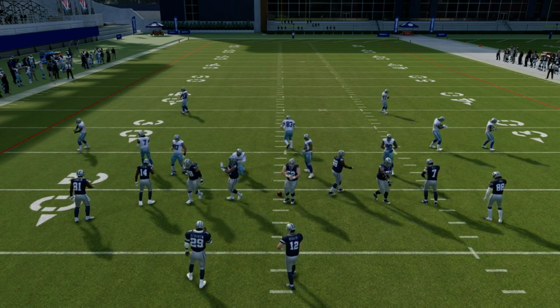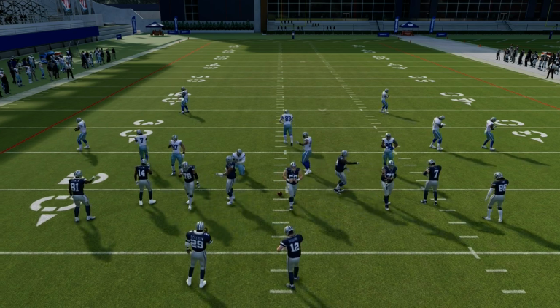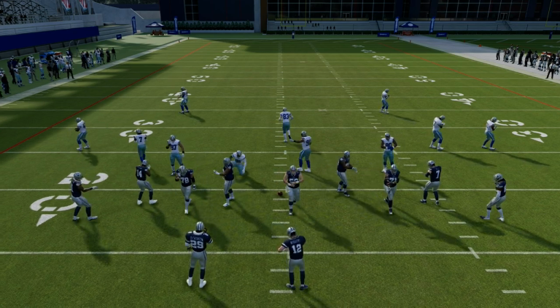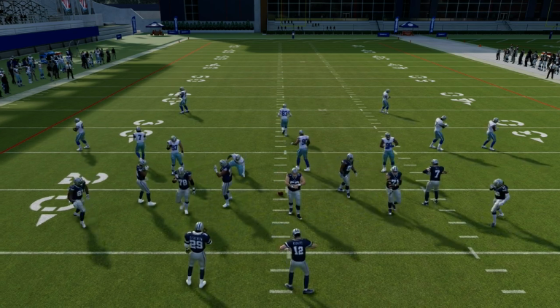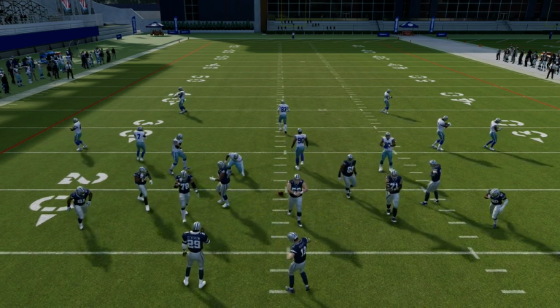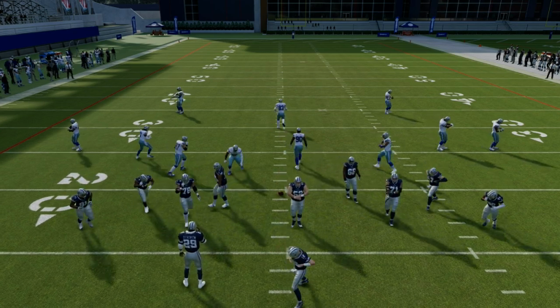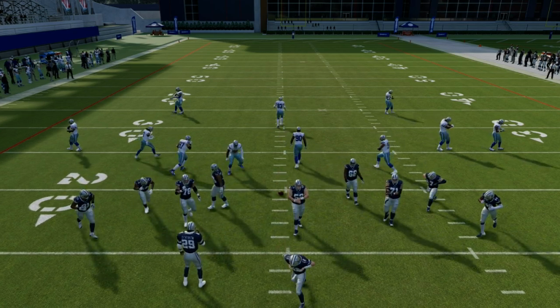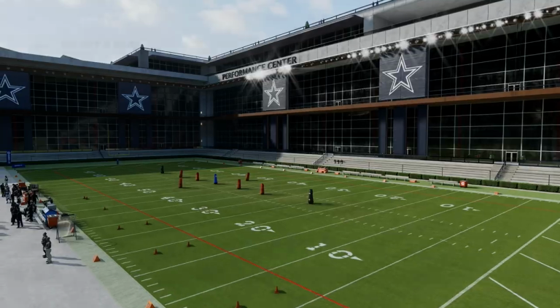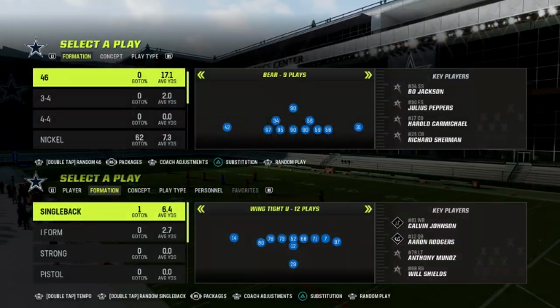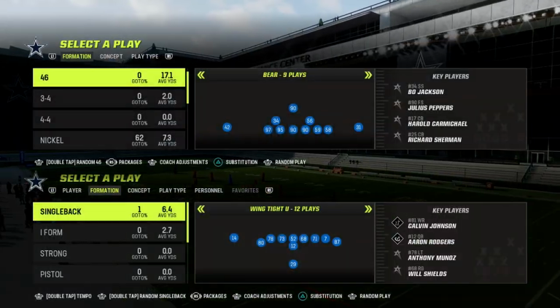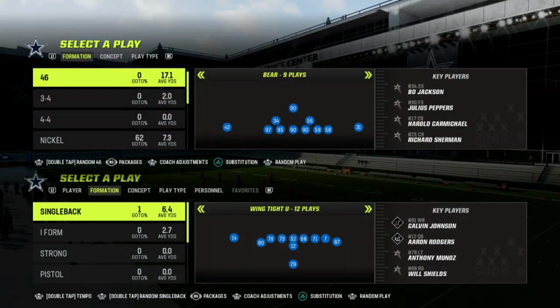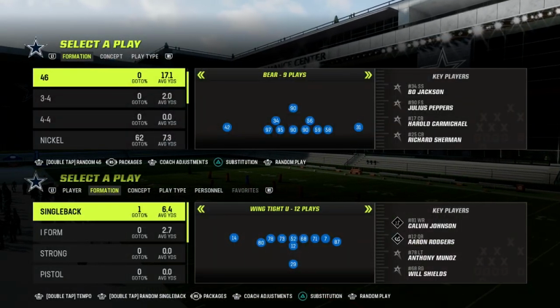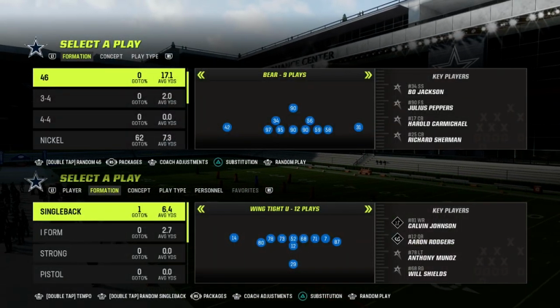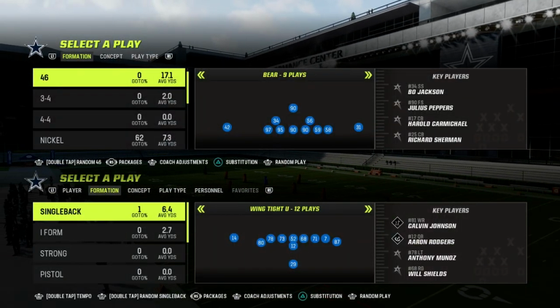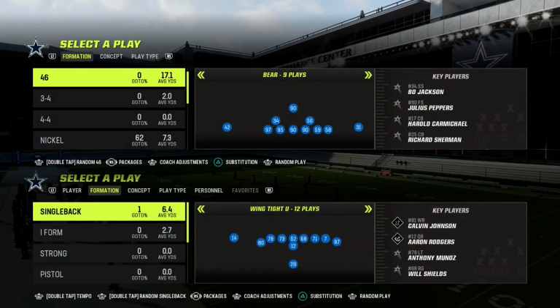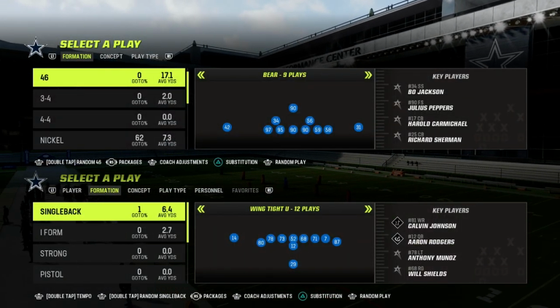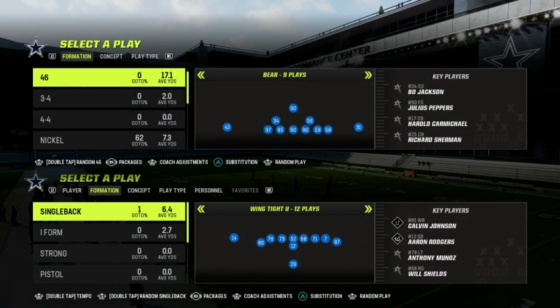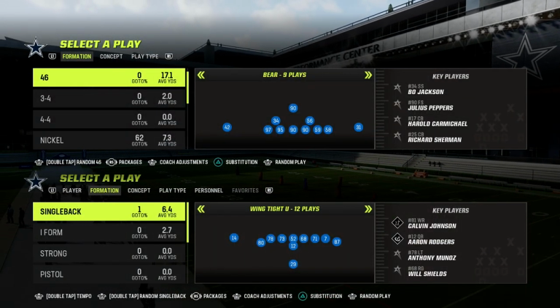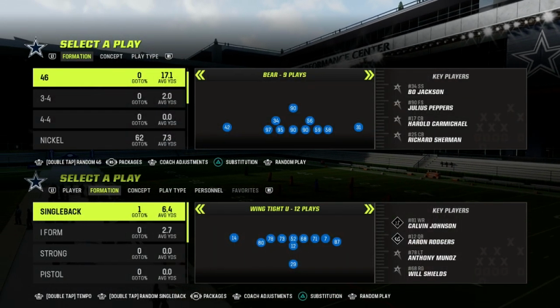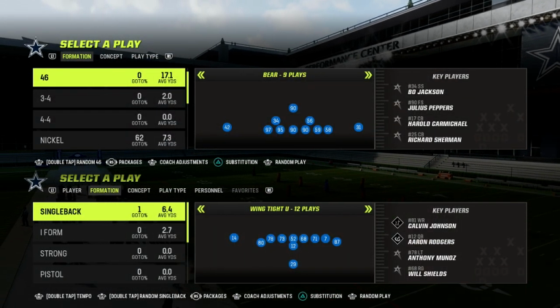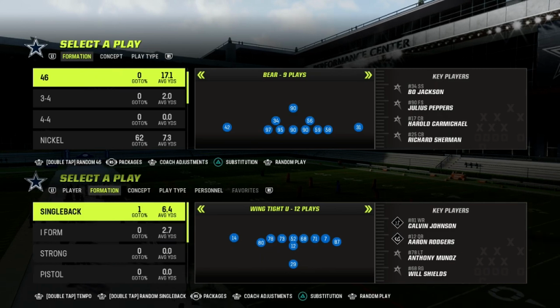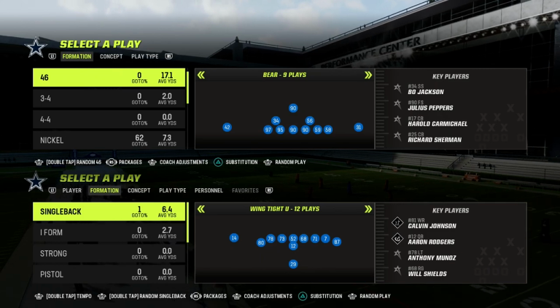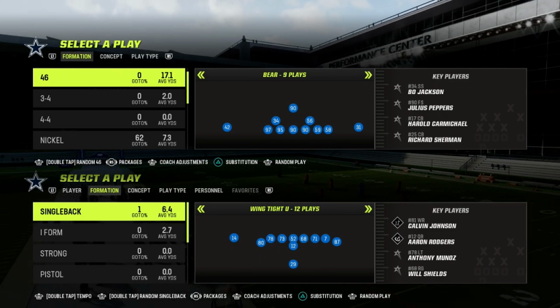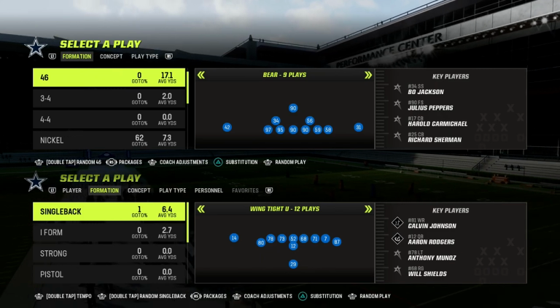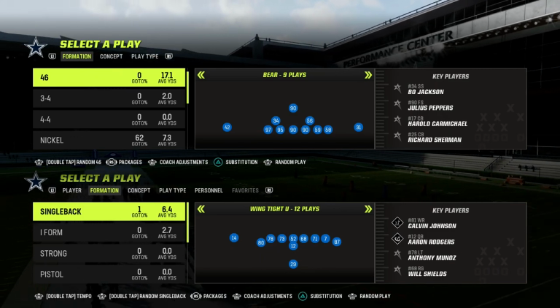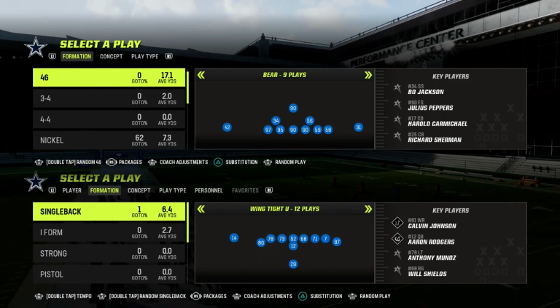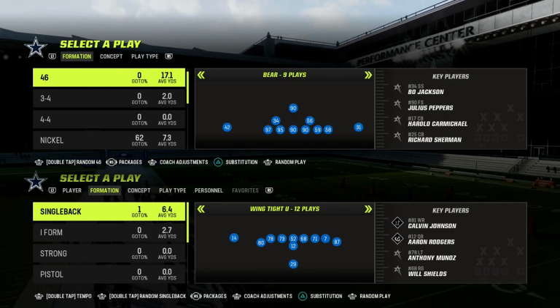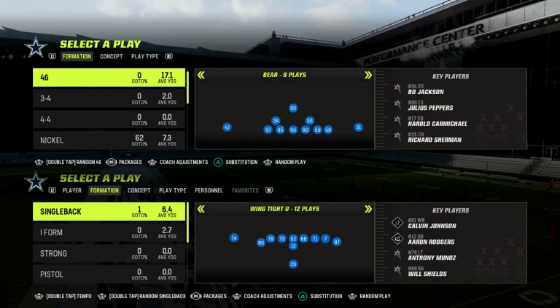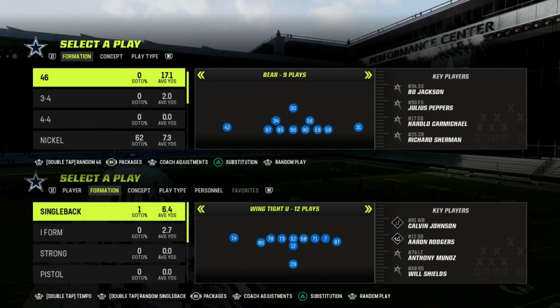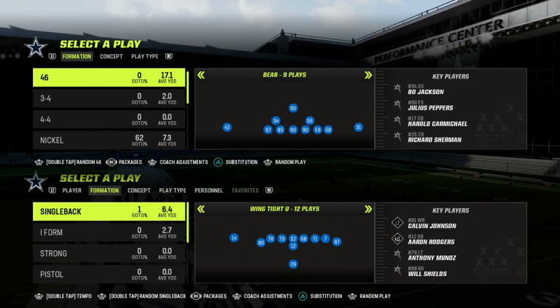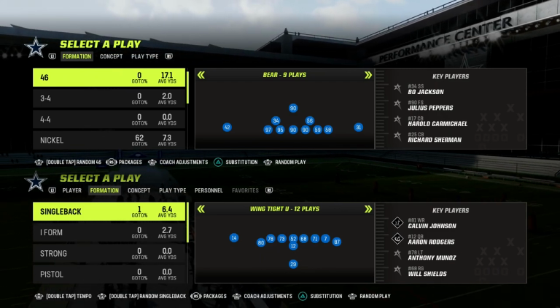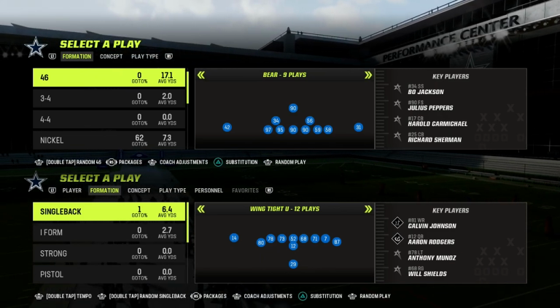In this video, I'm going to show you a great way to create quarters coverage or match coverage out of the $3-2-6 defense.